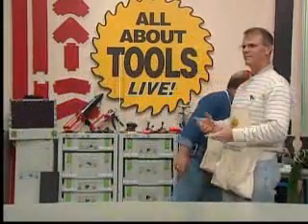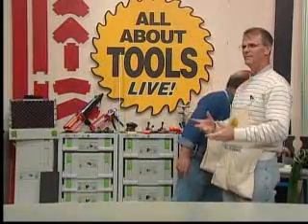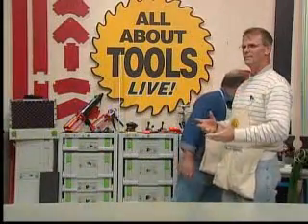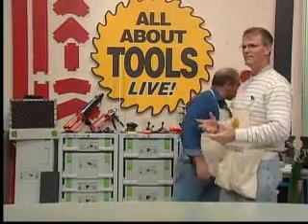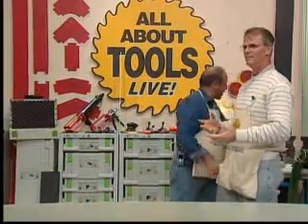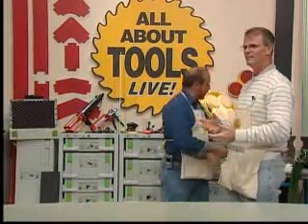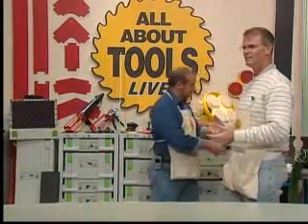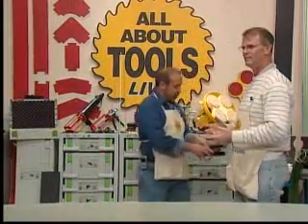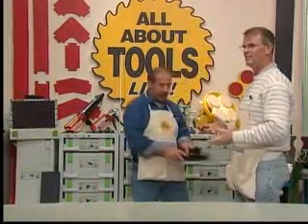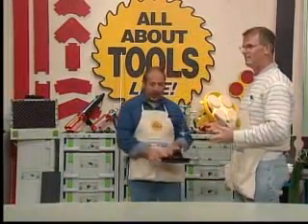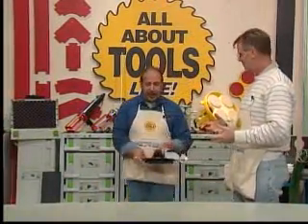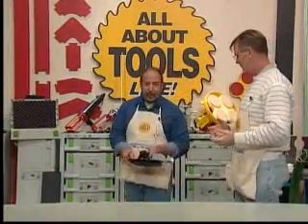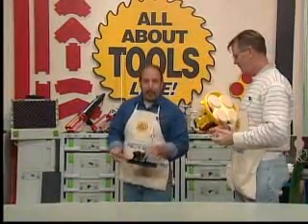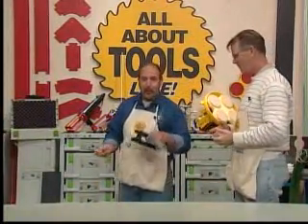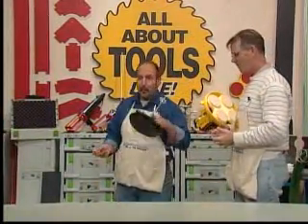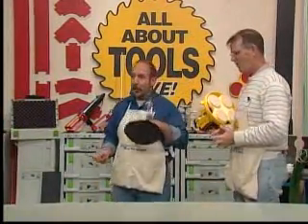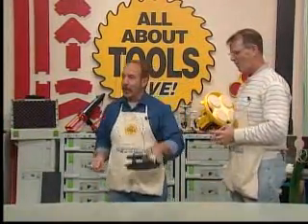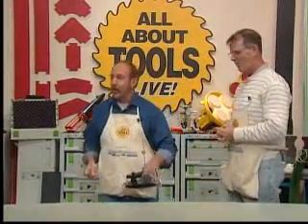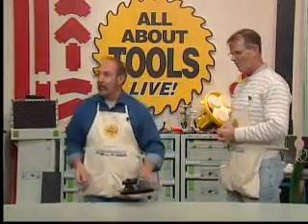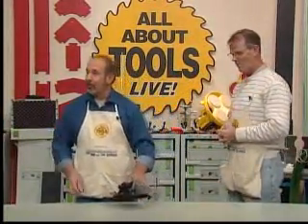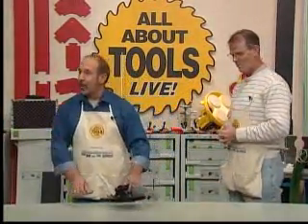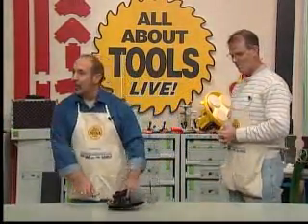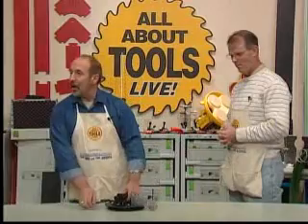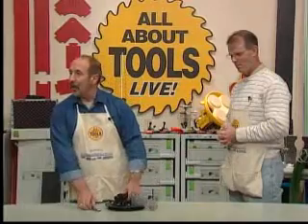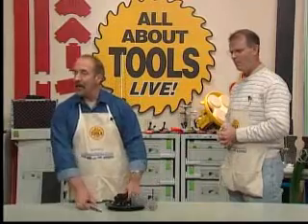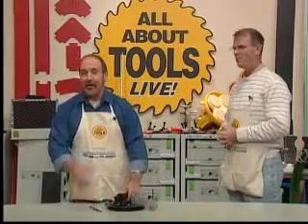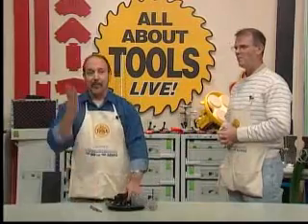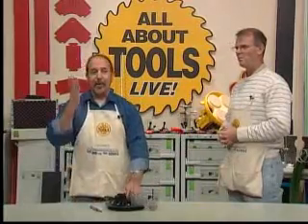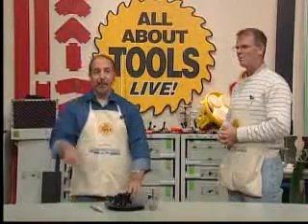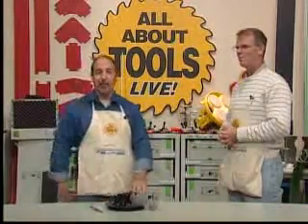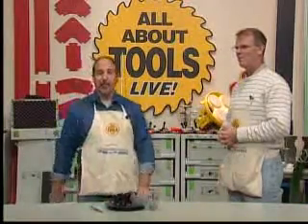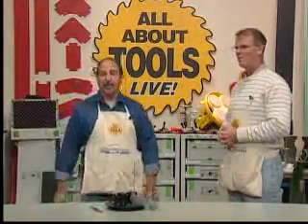These items weren't on the schedule tonight, but we knew we were going to run a little early, so we'll talk about these after the break. We'll see you.